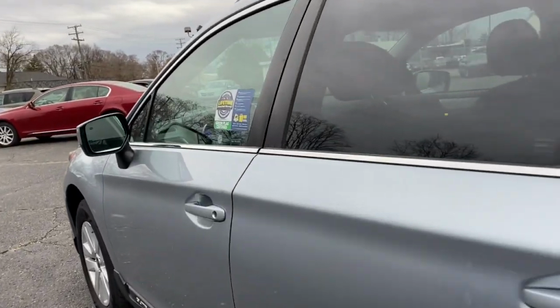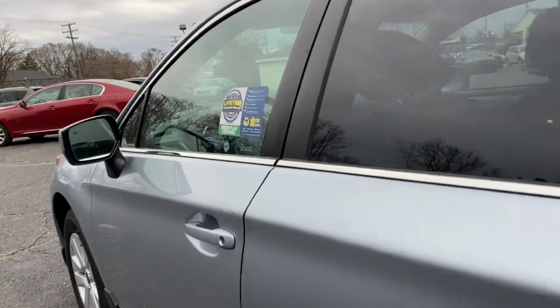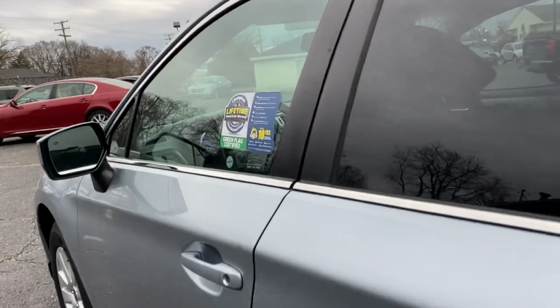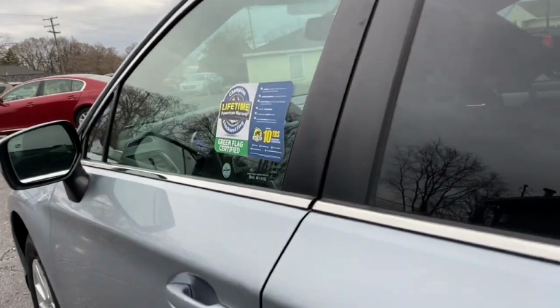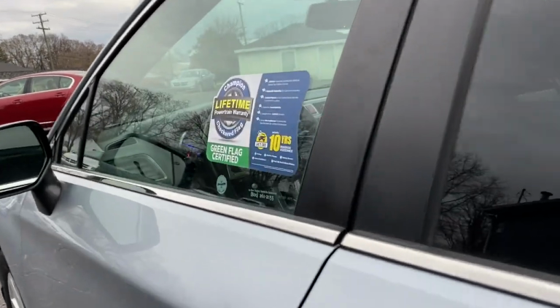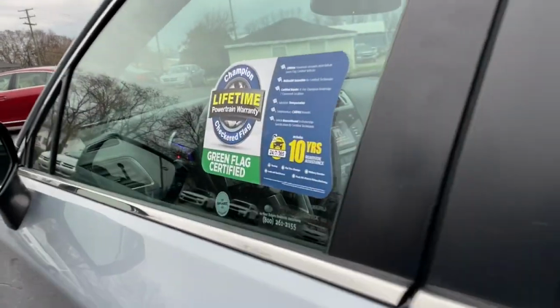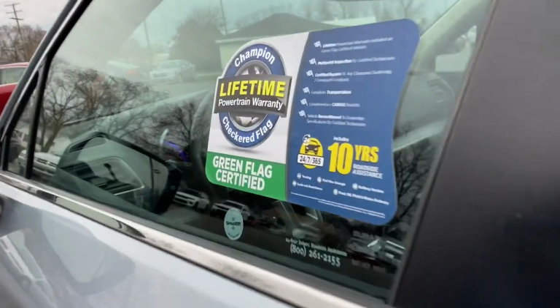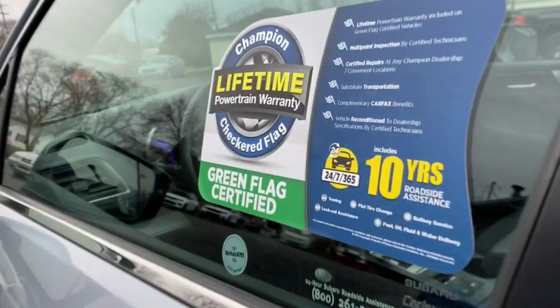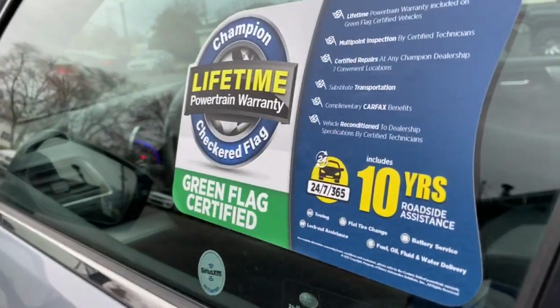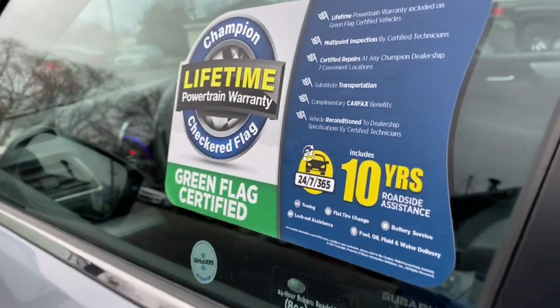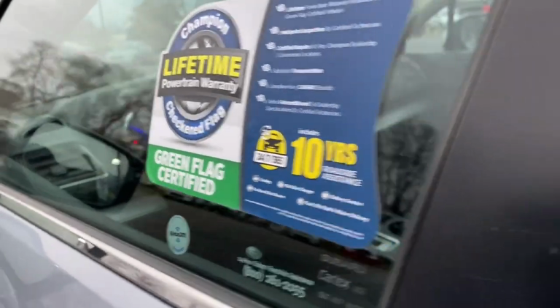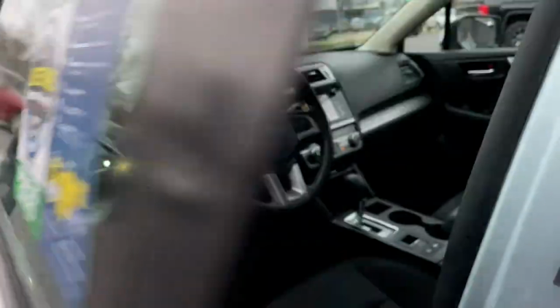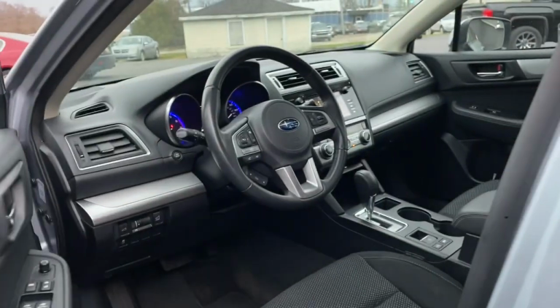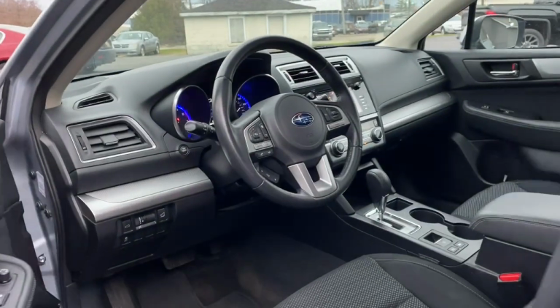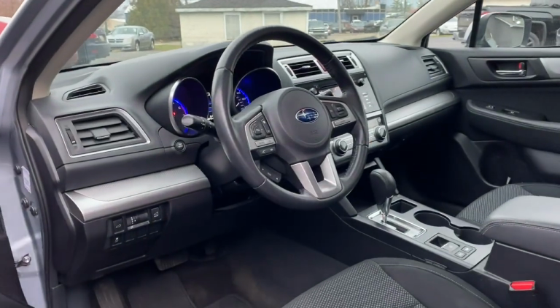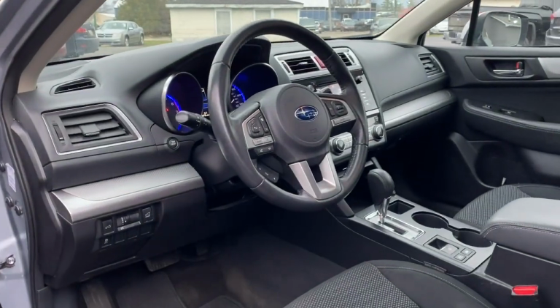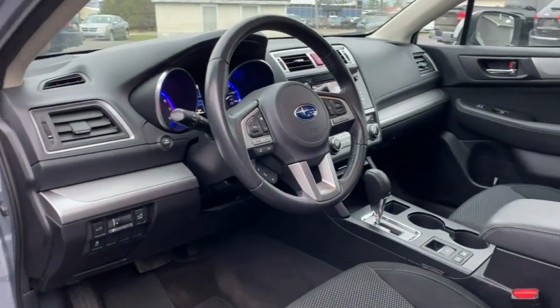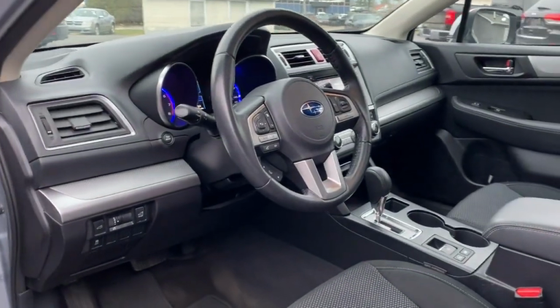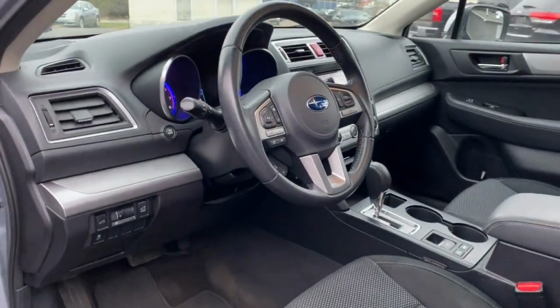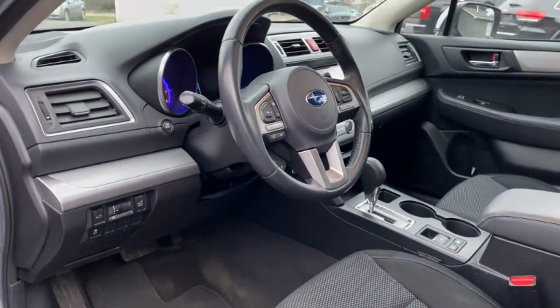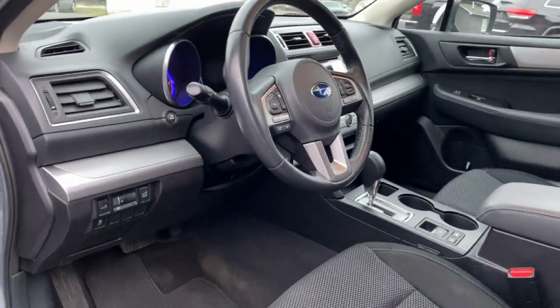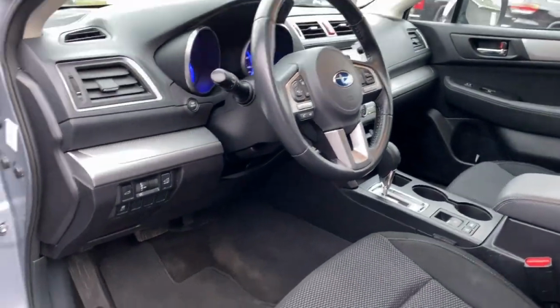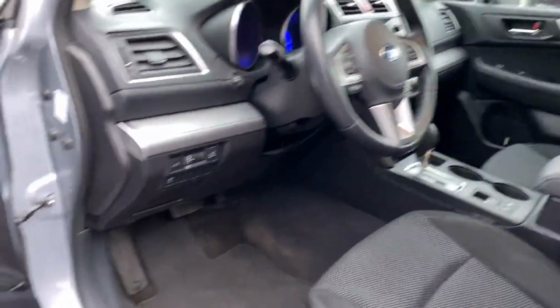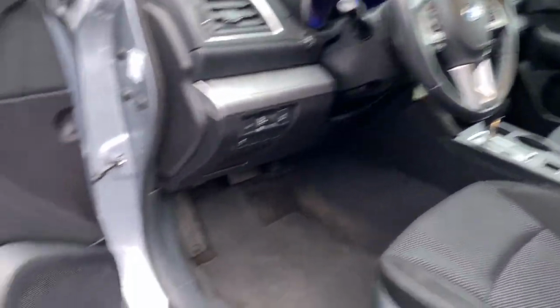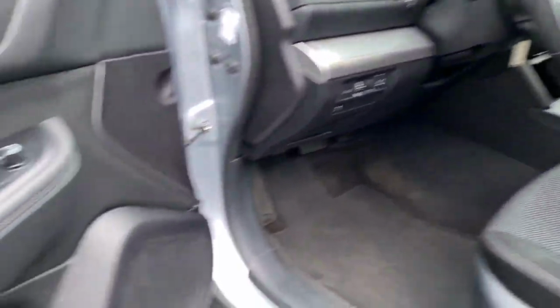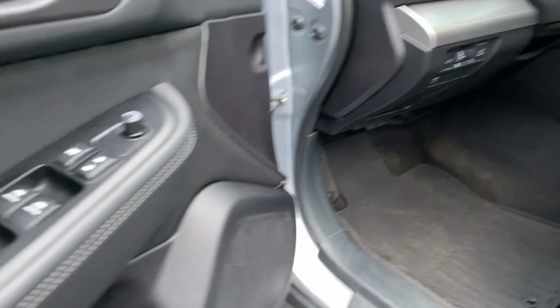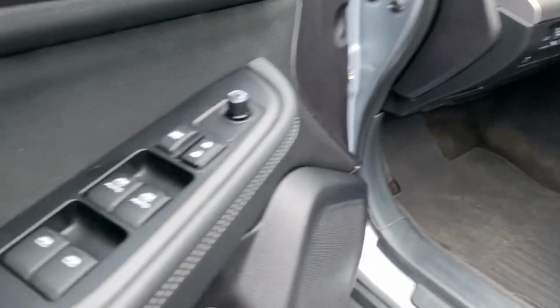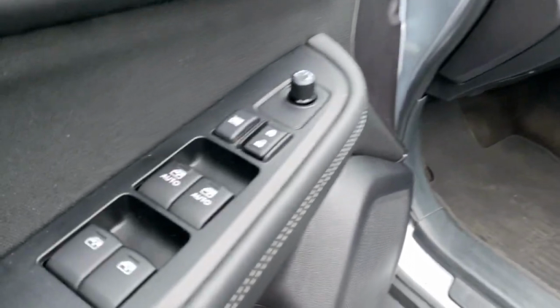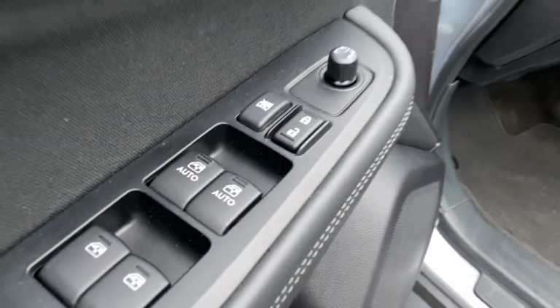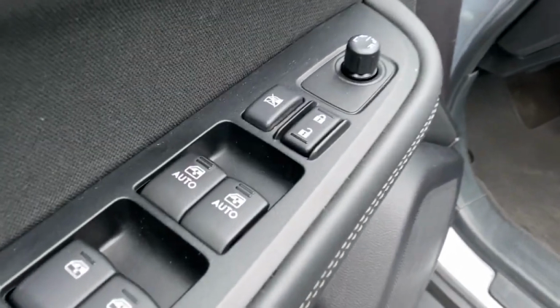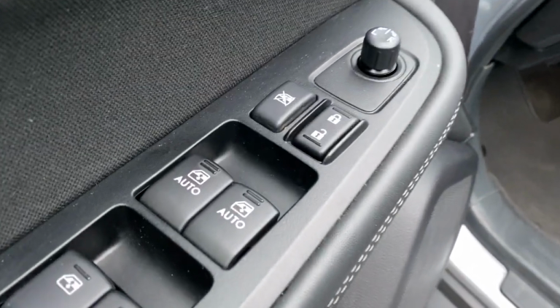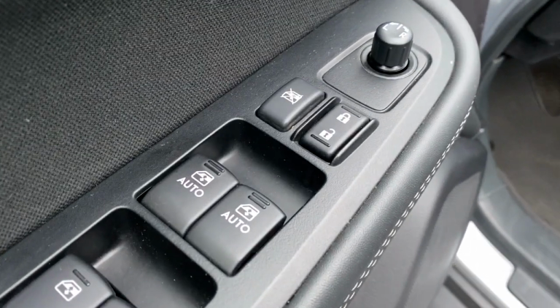That's the Outback. See for yourself when you take it for a test drive. Our professional staff looks forward to giving you excellent service.